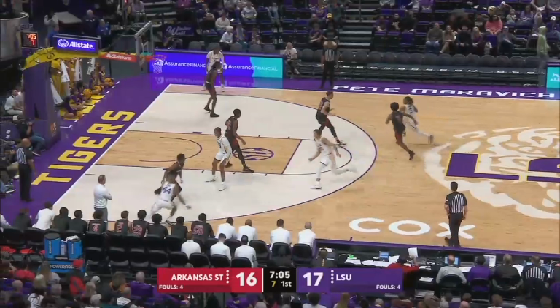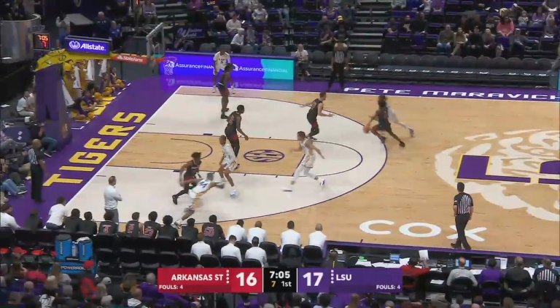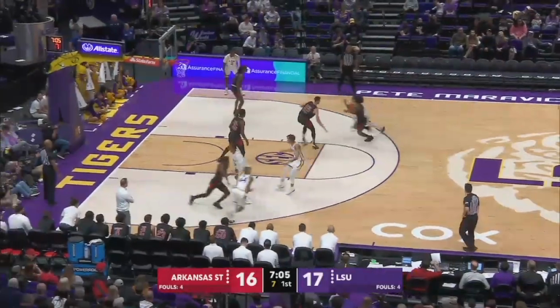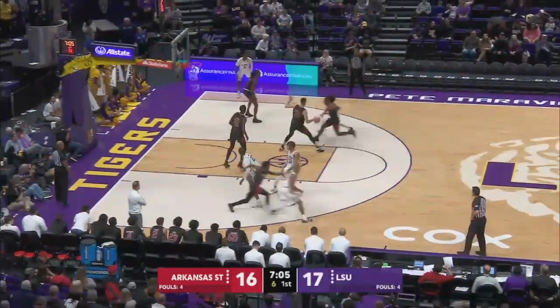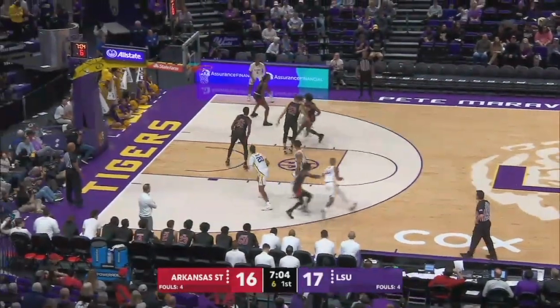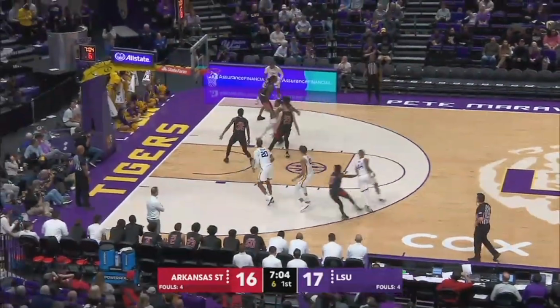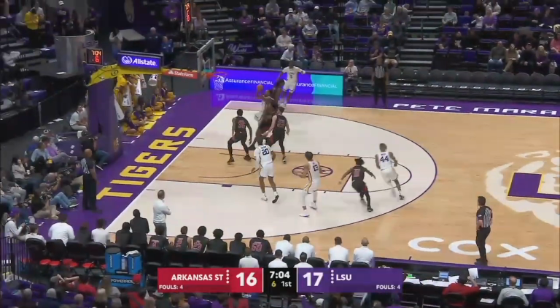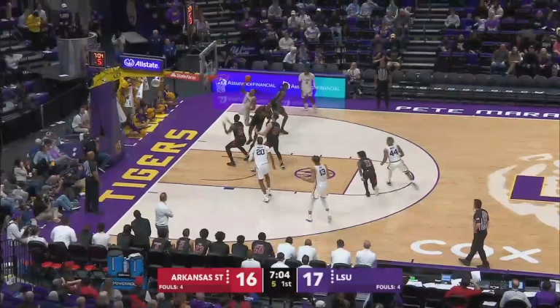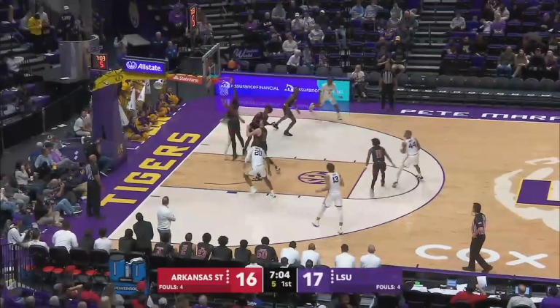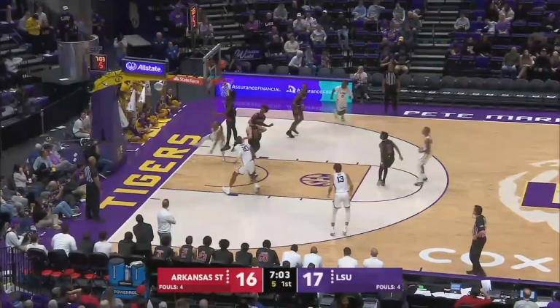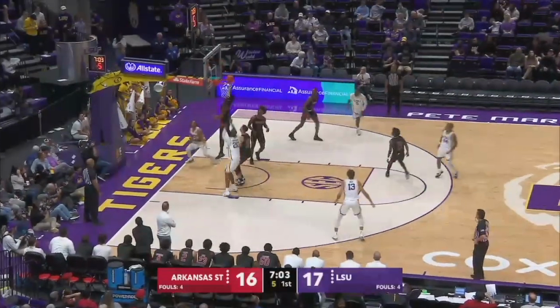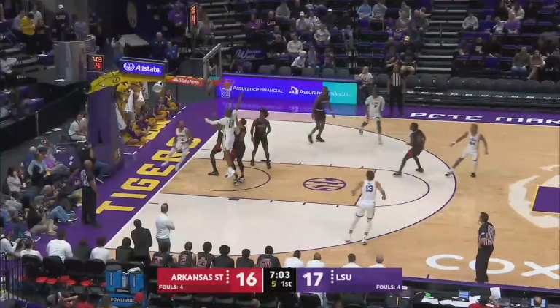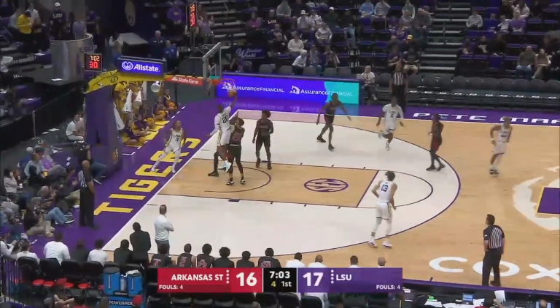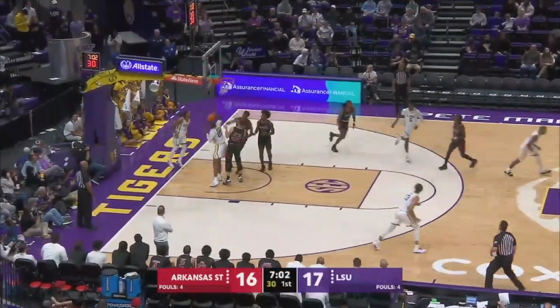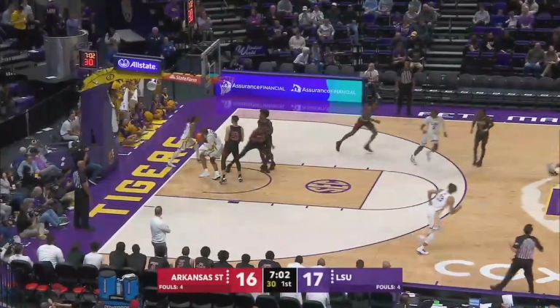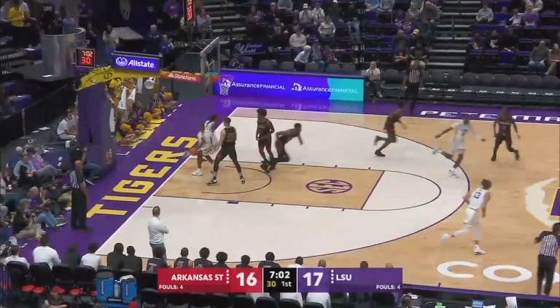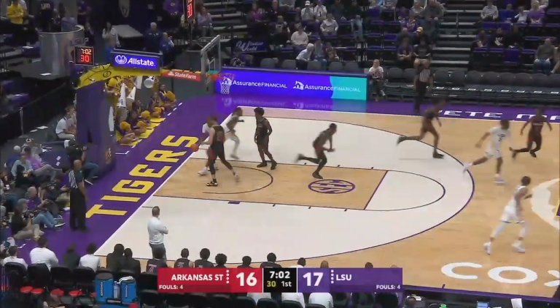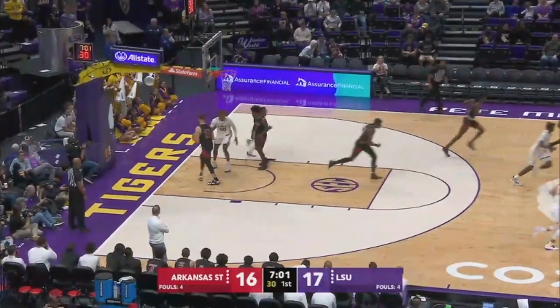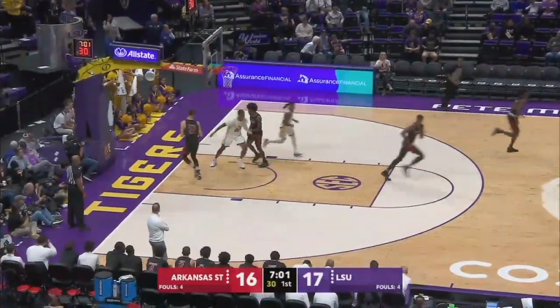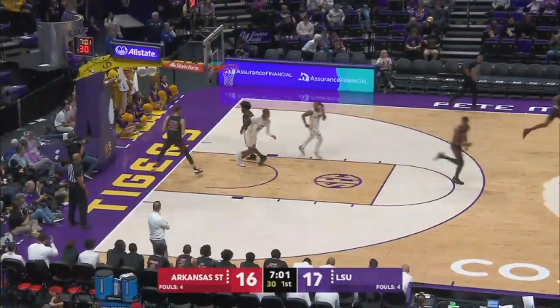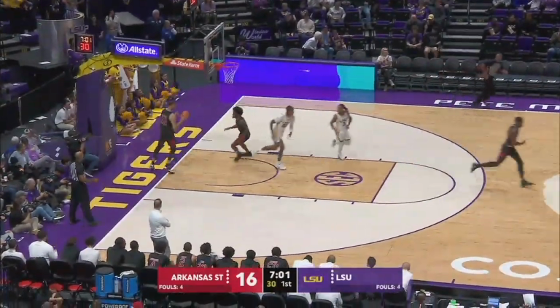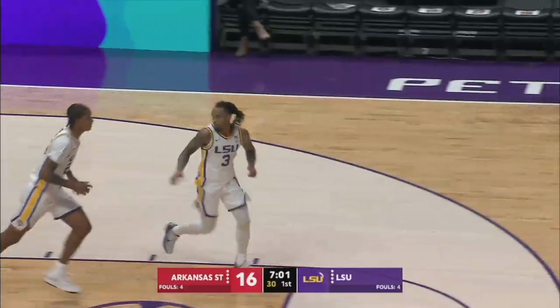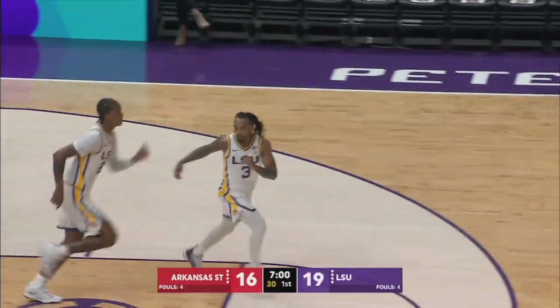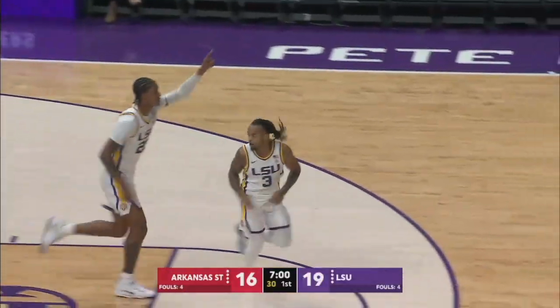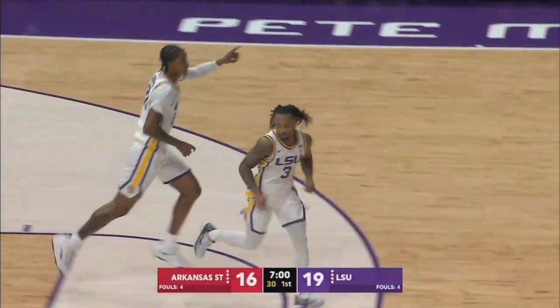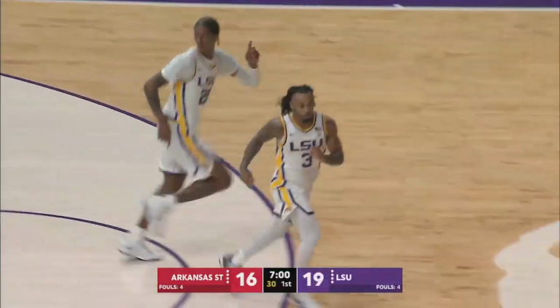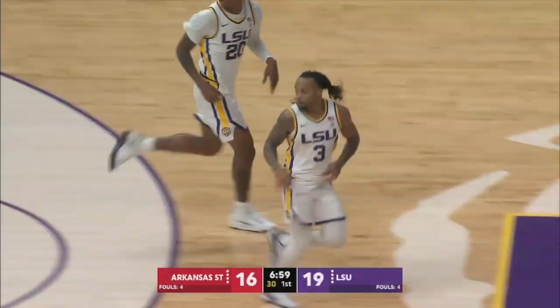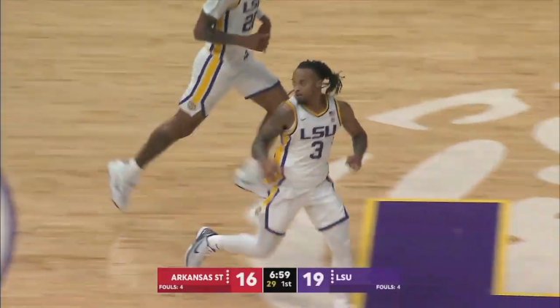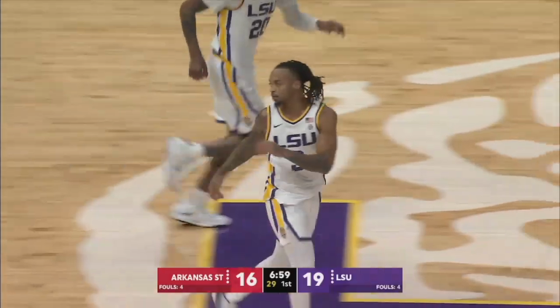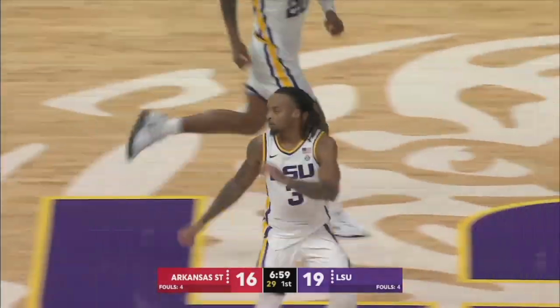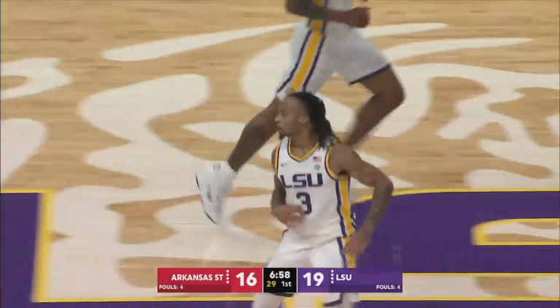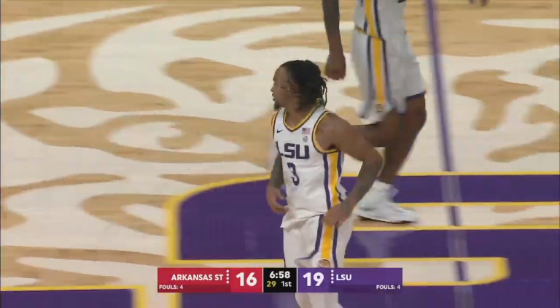Hill around the arc, right side of the lane, running one-hander off the glass and in from about five. Hill's first bucket of the game.